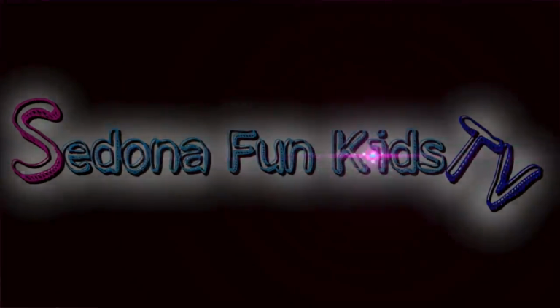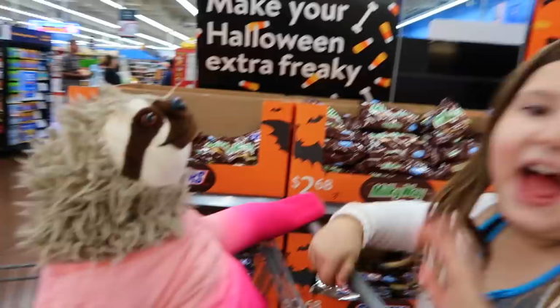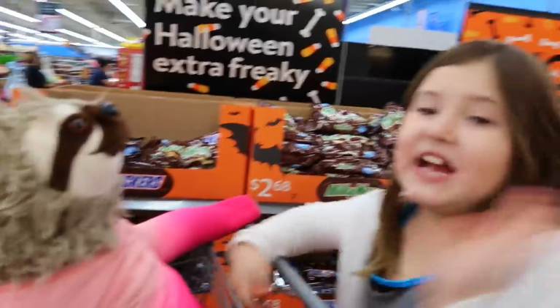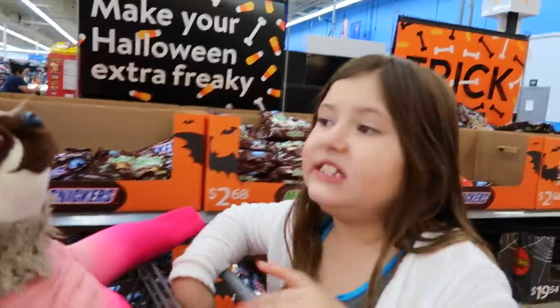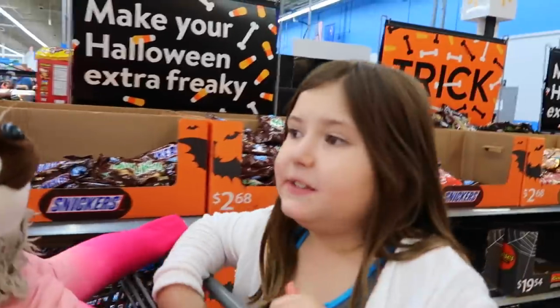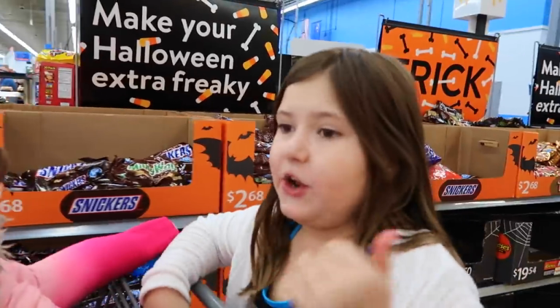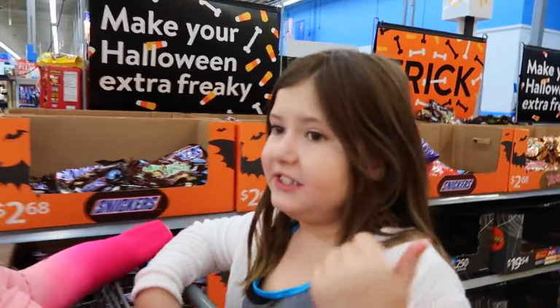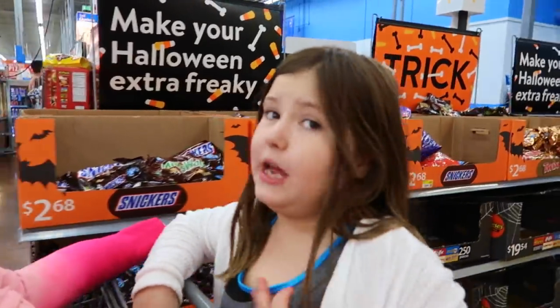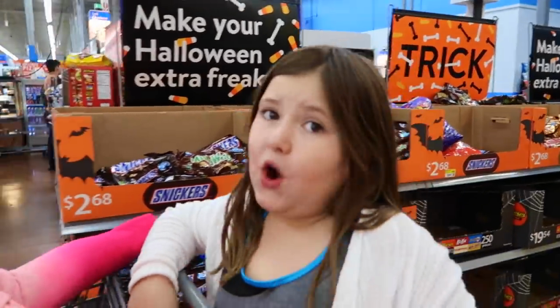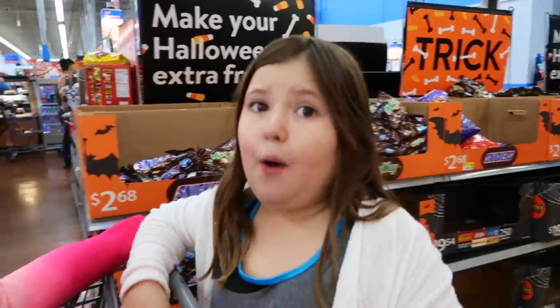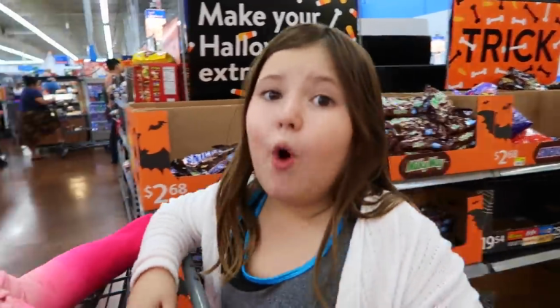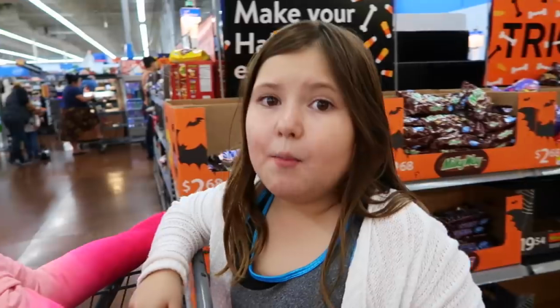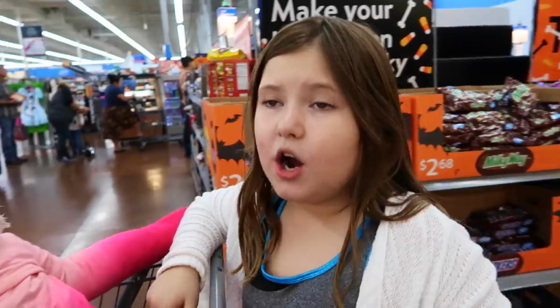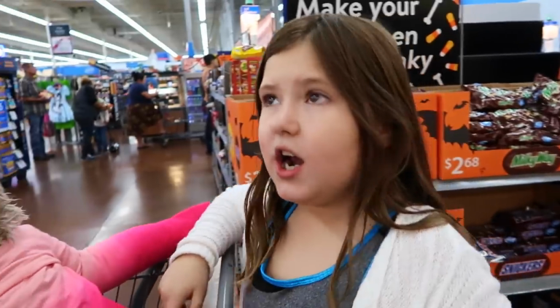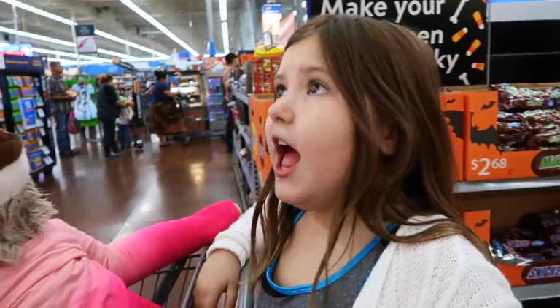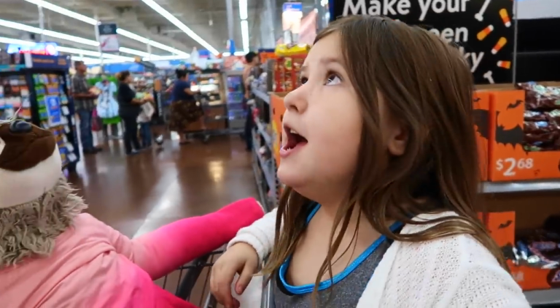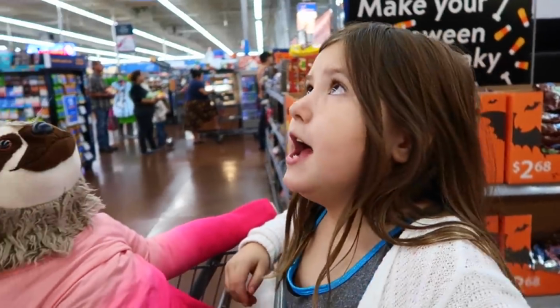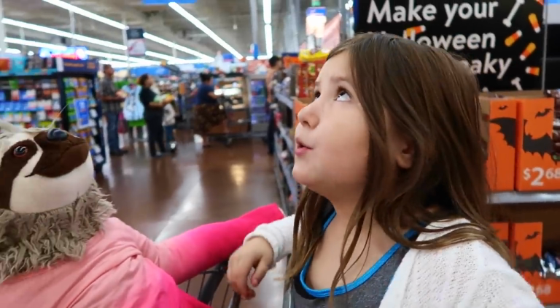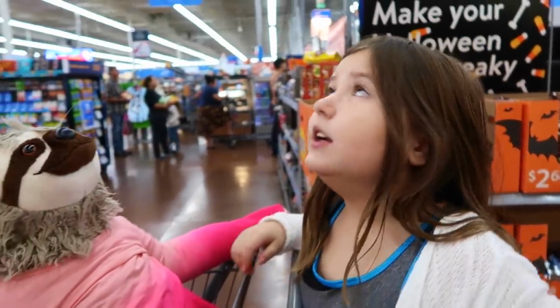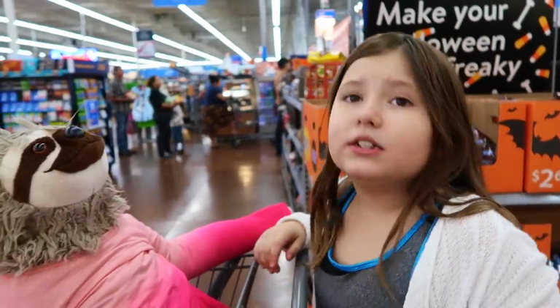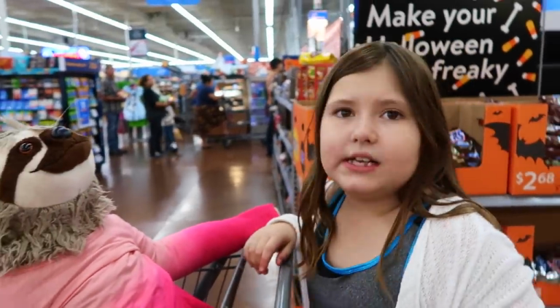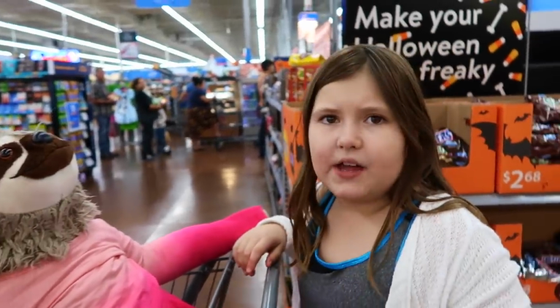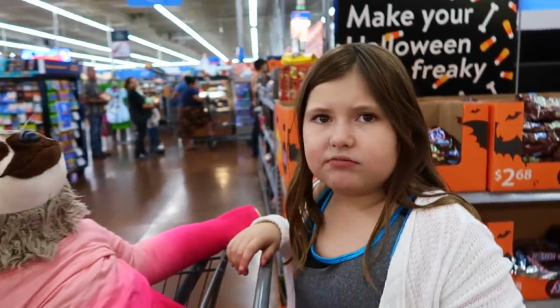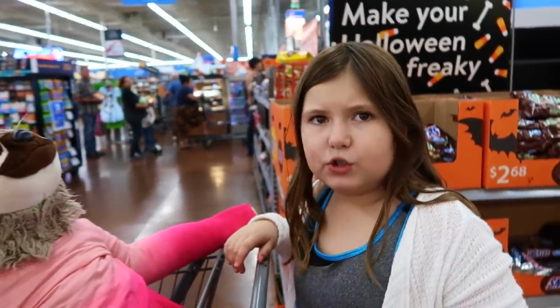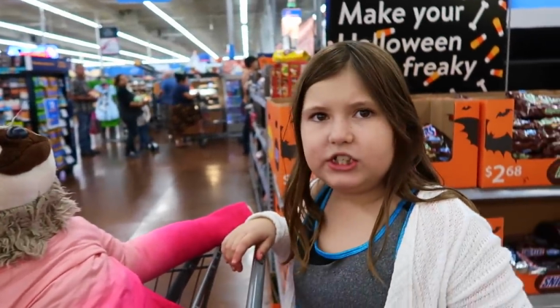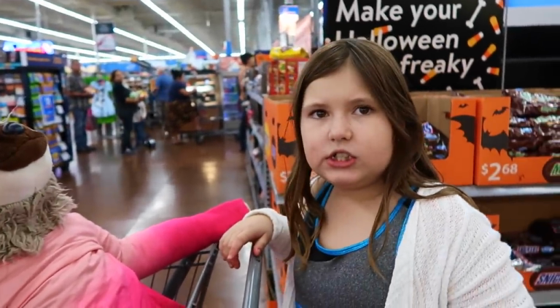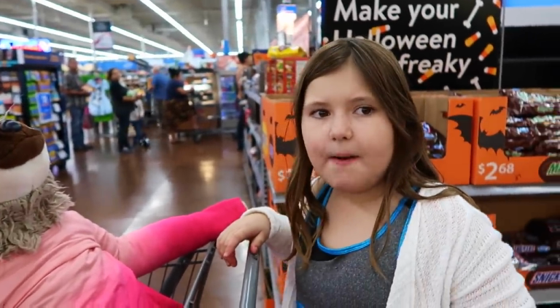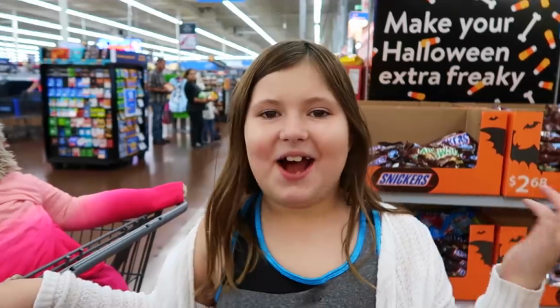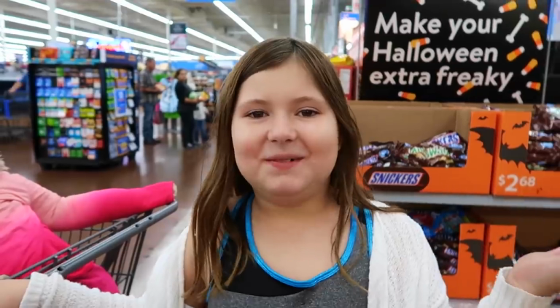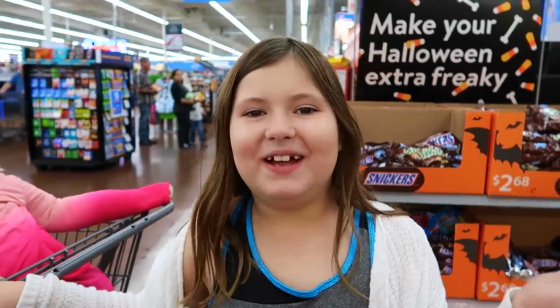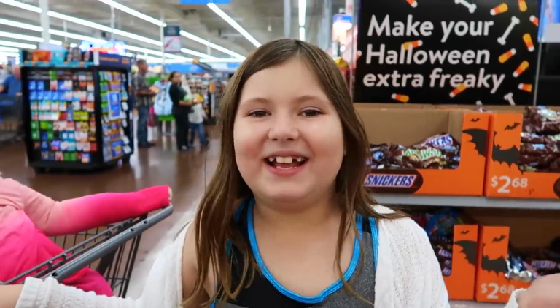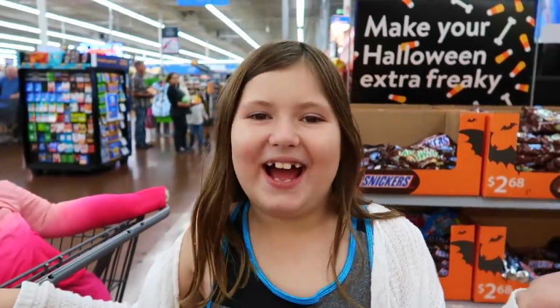Hey guys, it's me Sedona. Today we're at Walmart and we're gonna see if they have squishies.